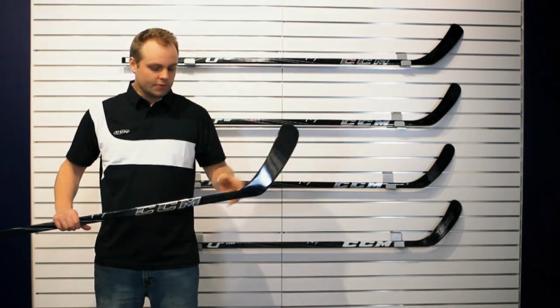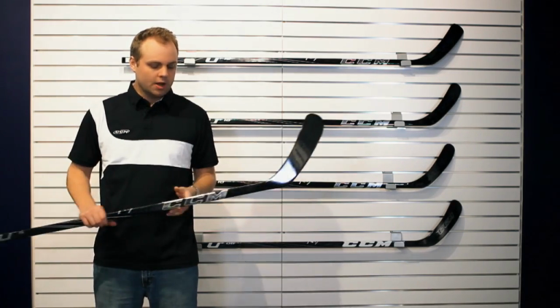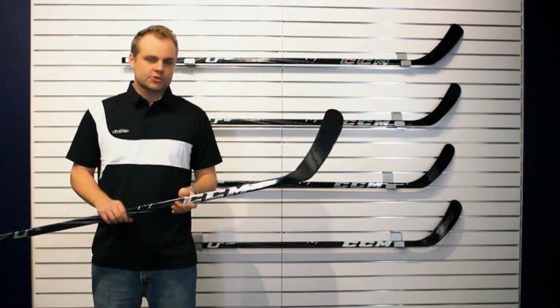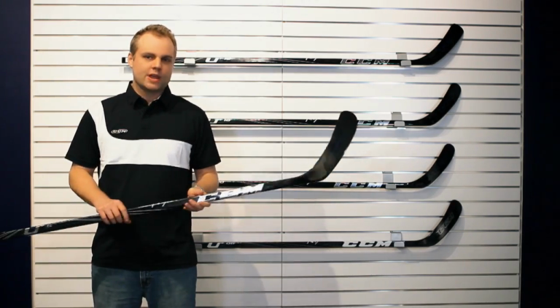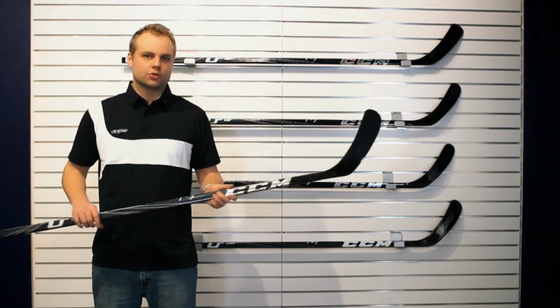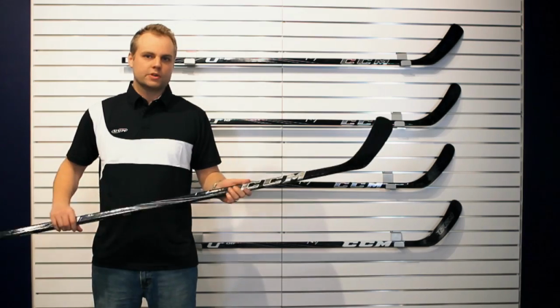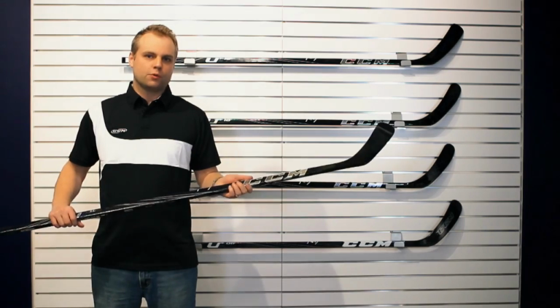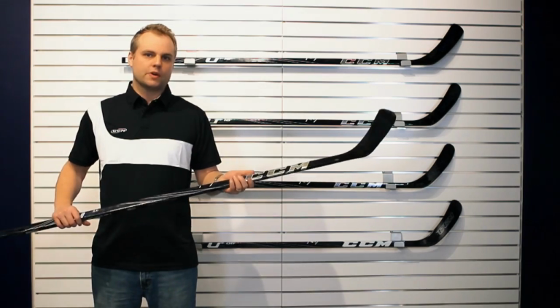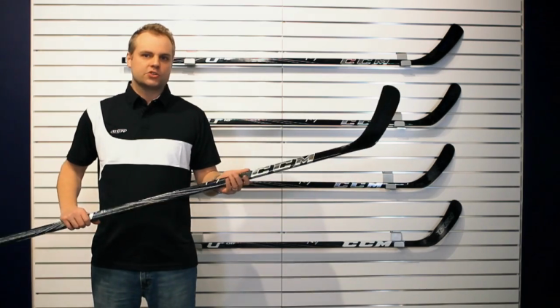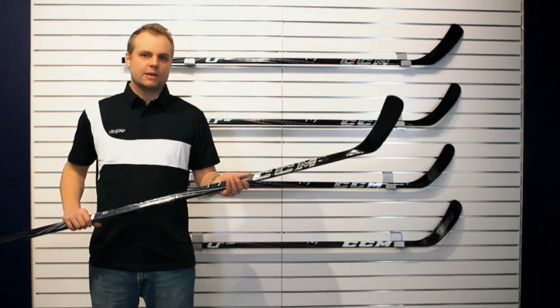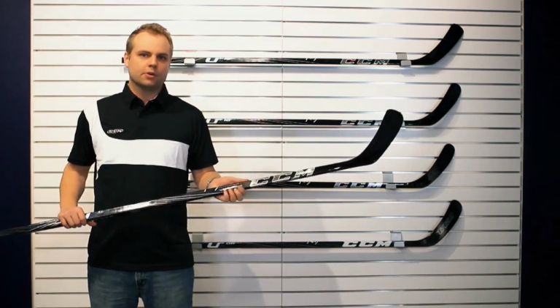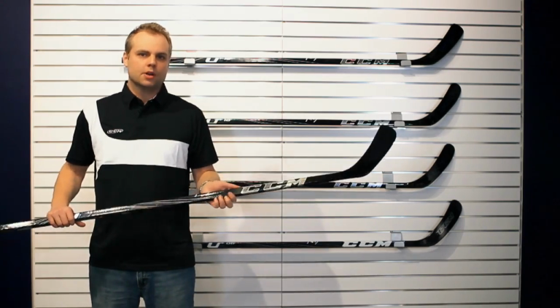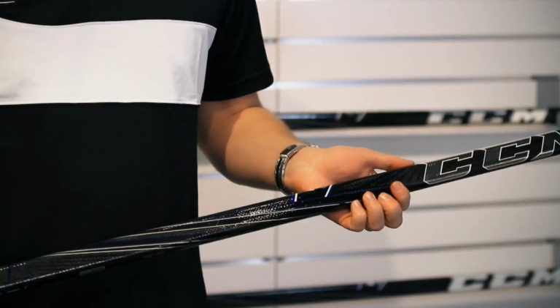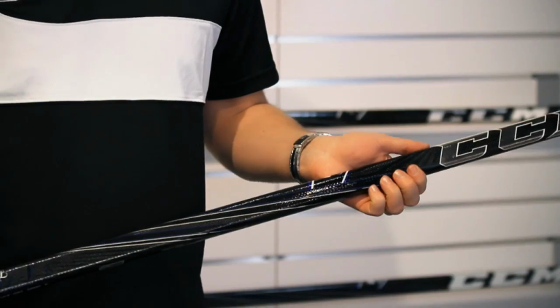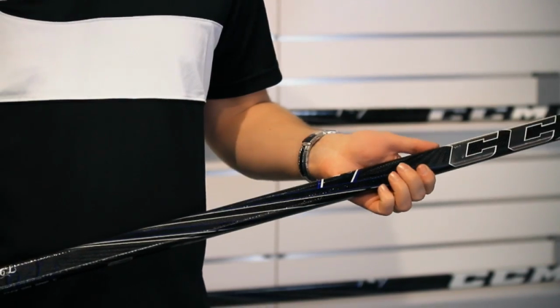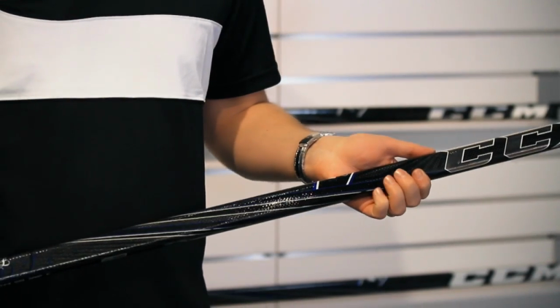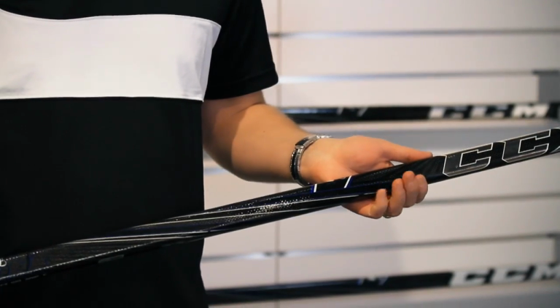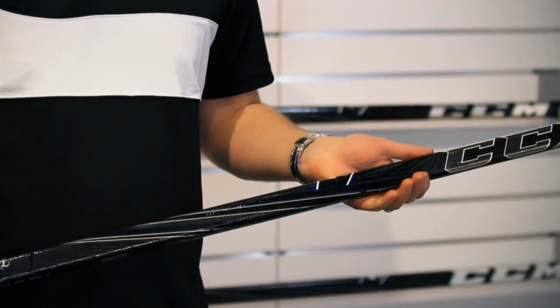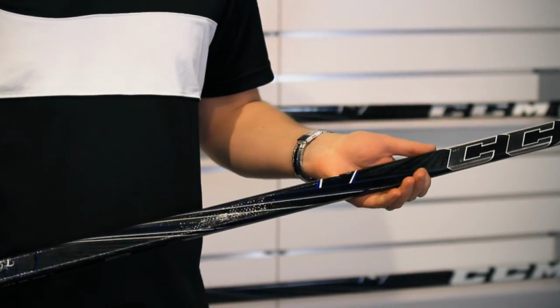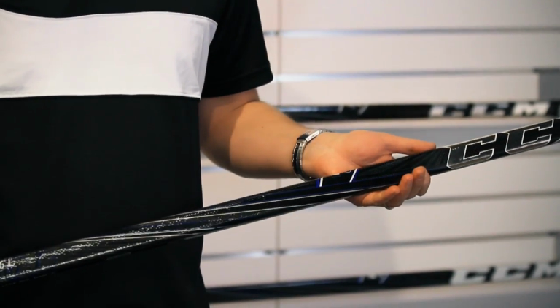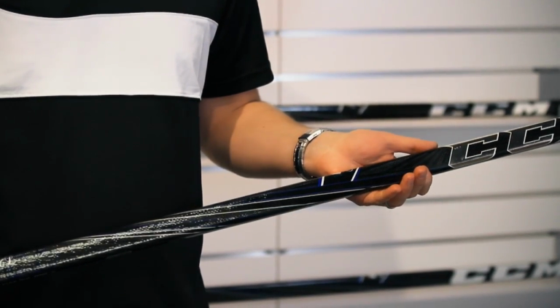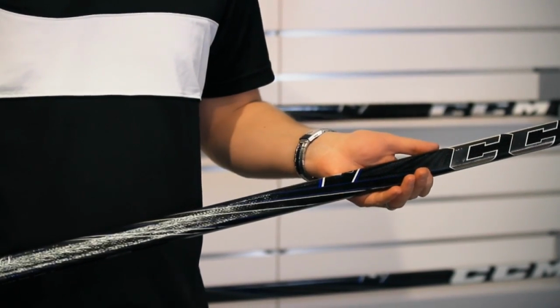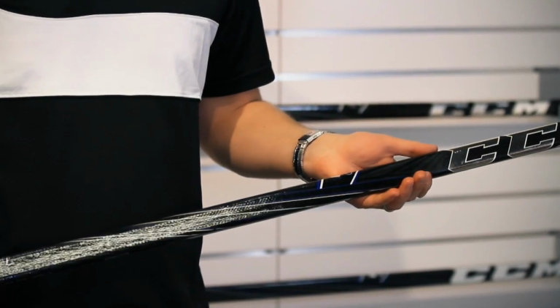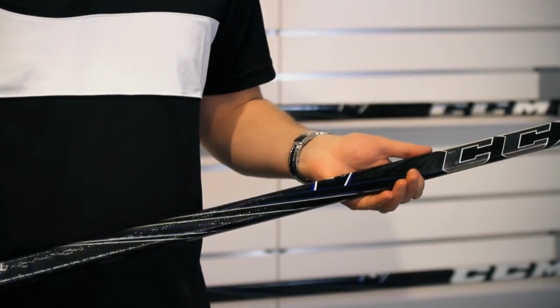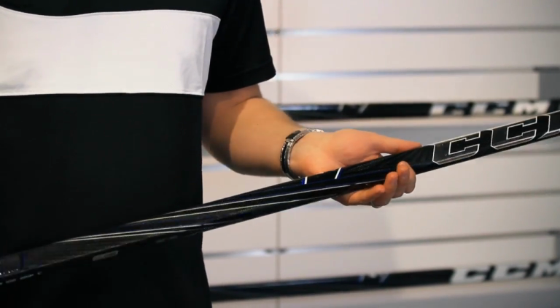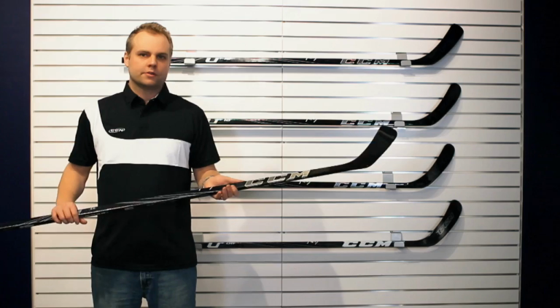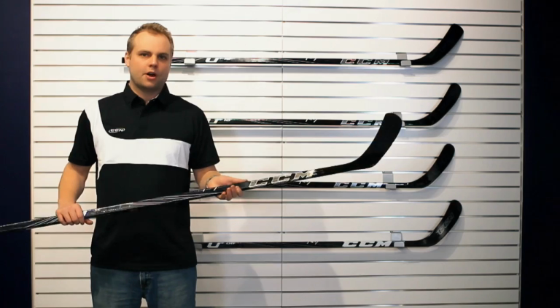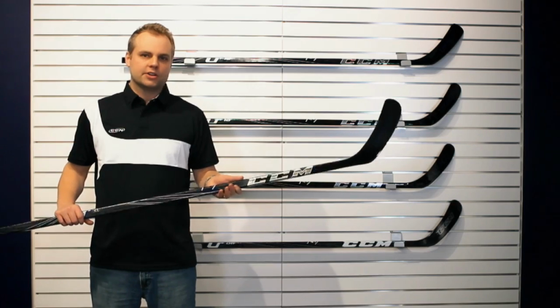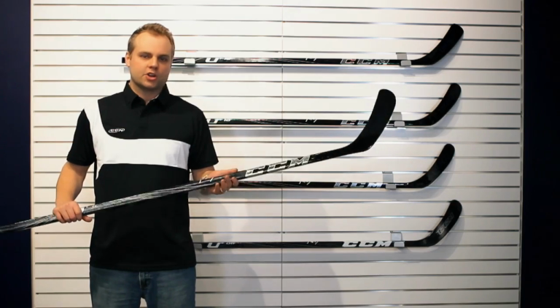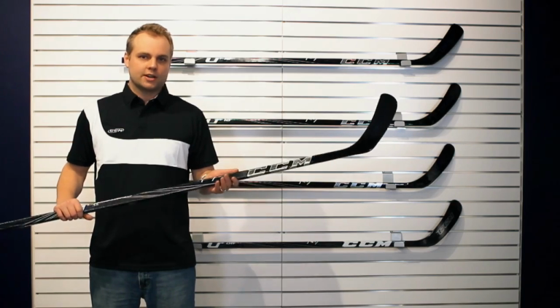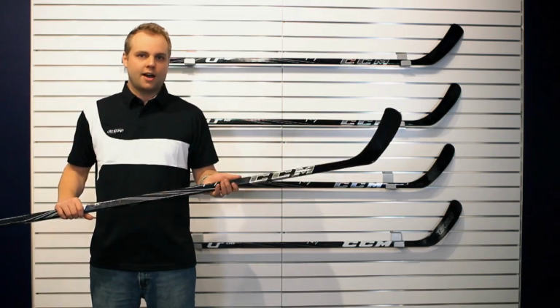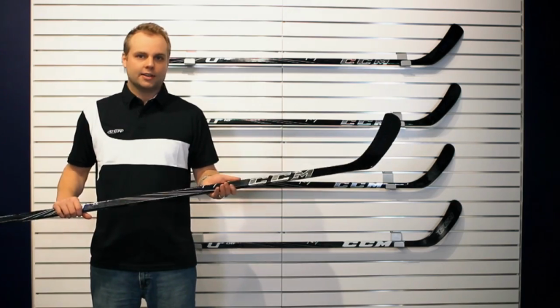We also have a 24-inch taper which allows you to maximize lower loading for the hardest shot in hockey.